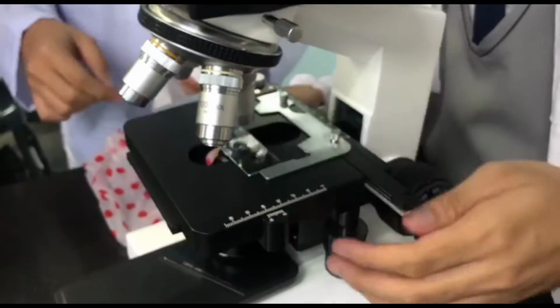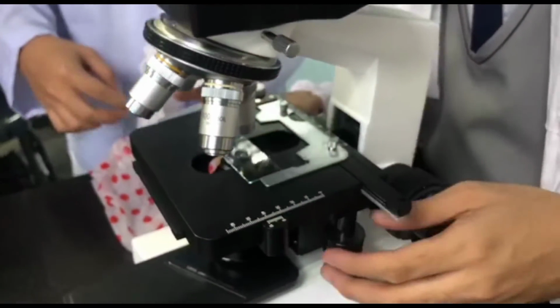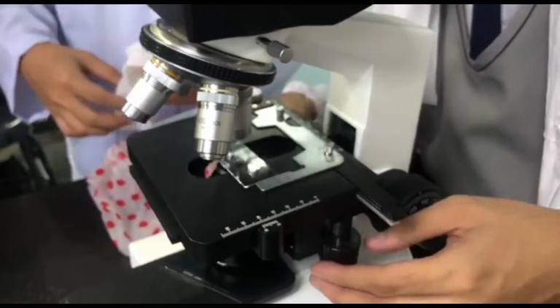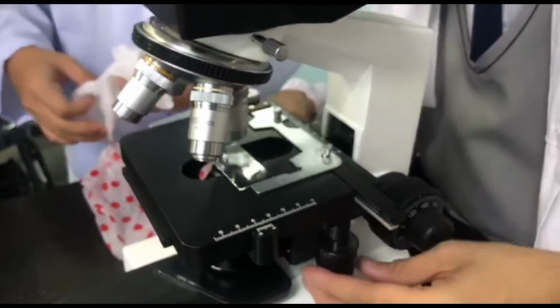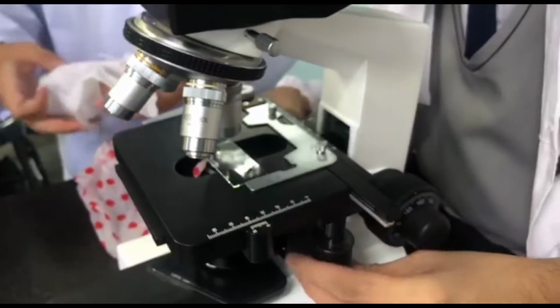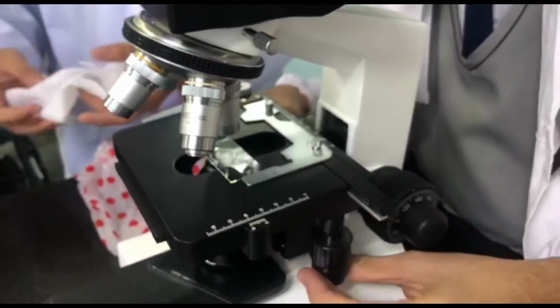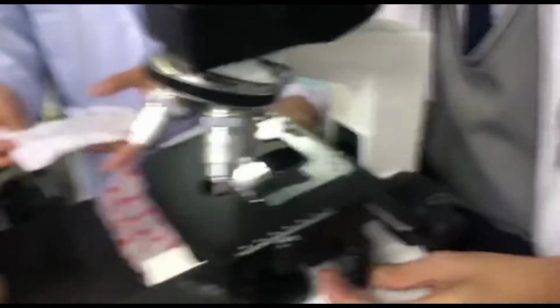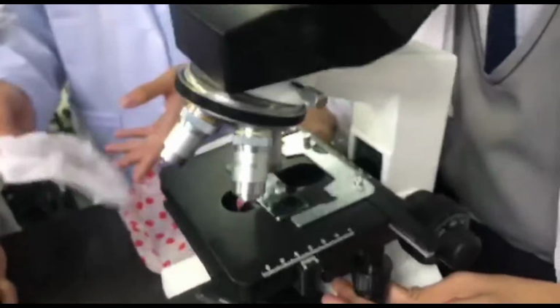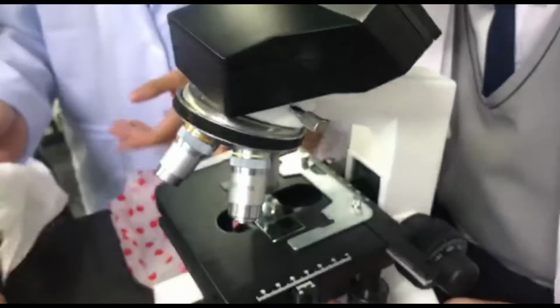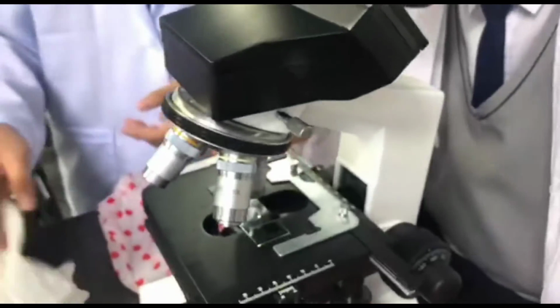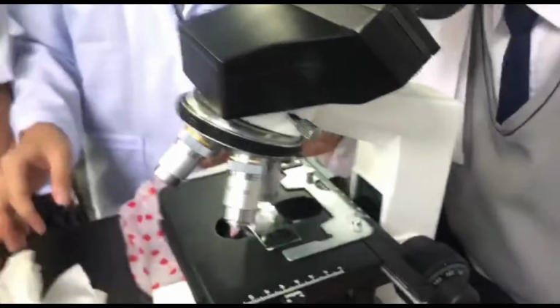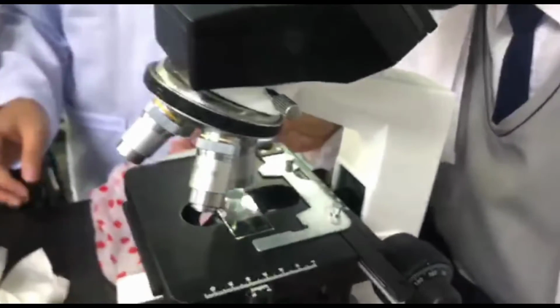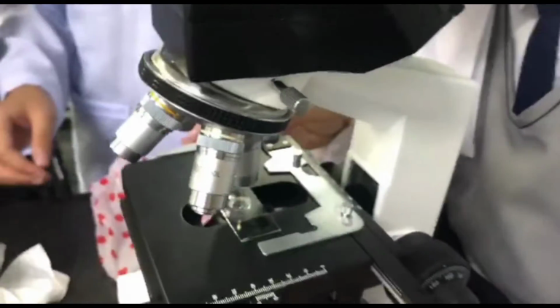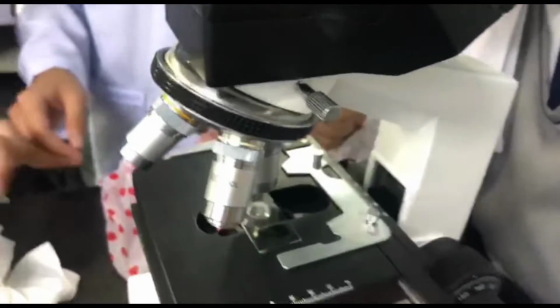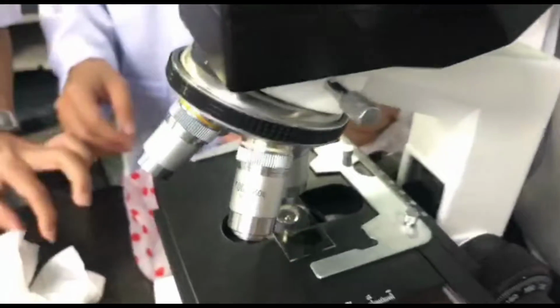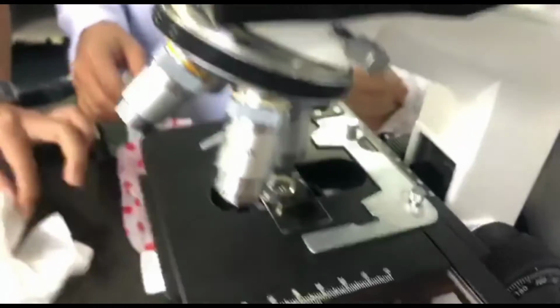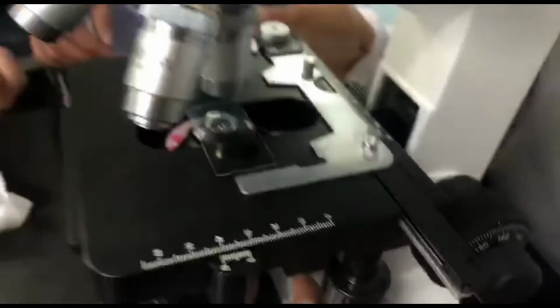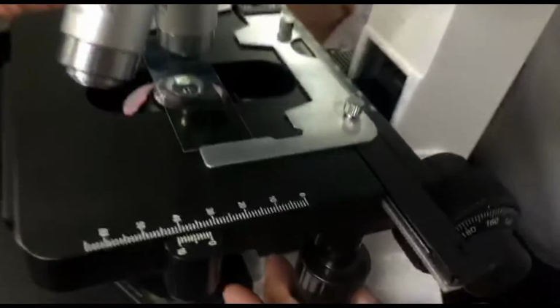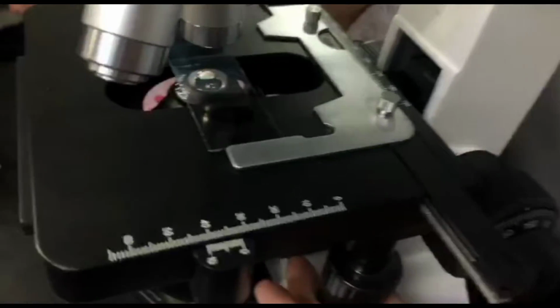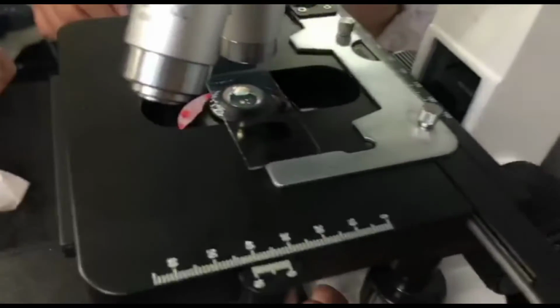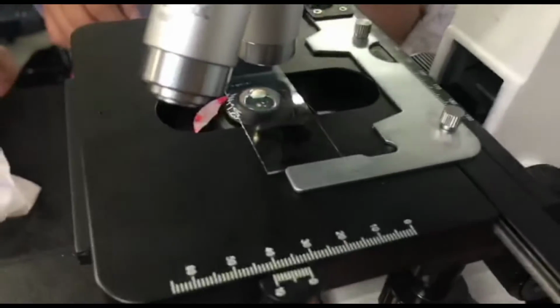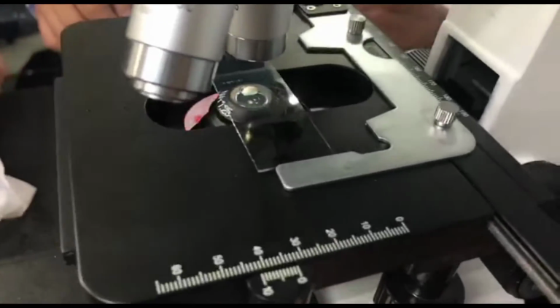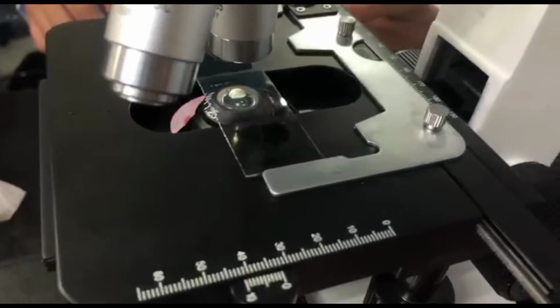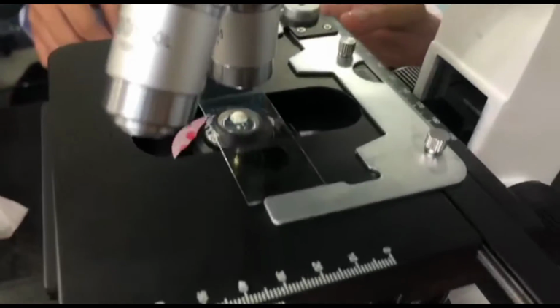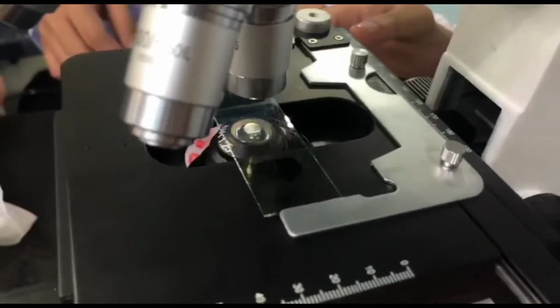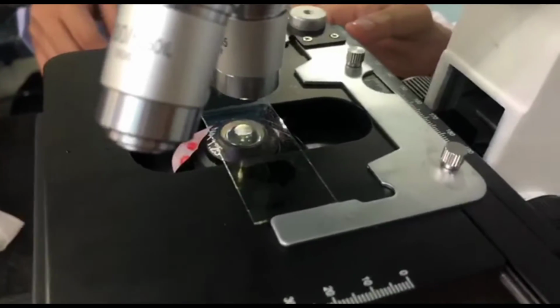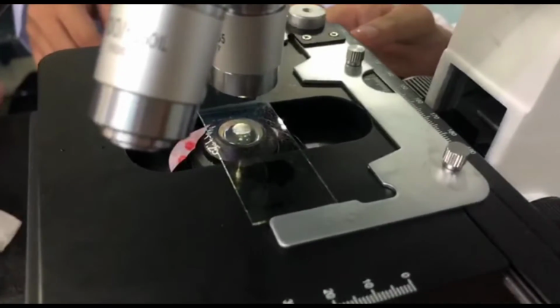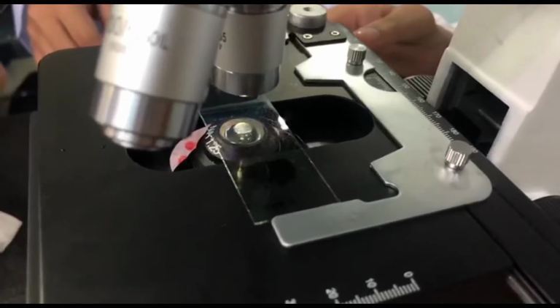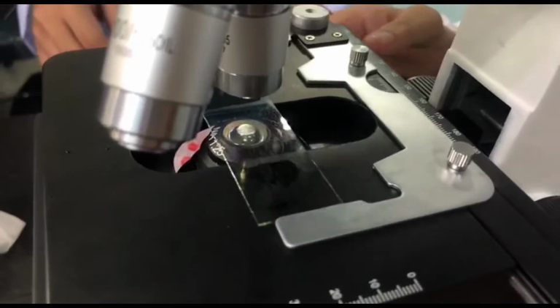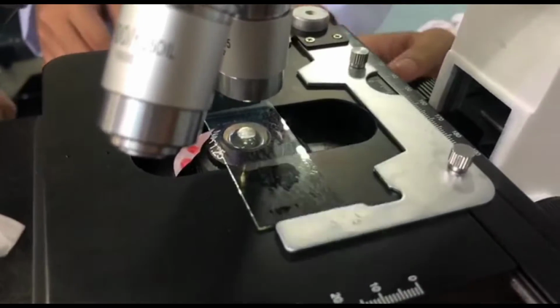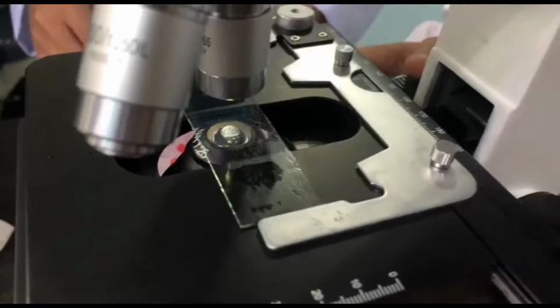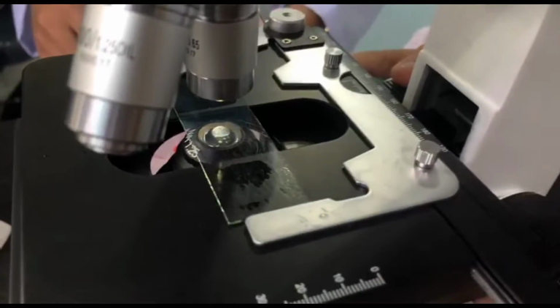Then move the coarse adjustment to get the clearest possible image of the protist.